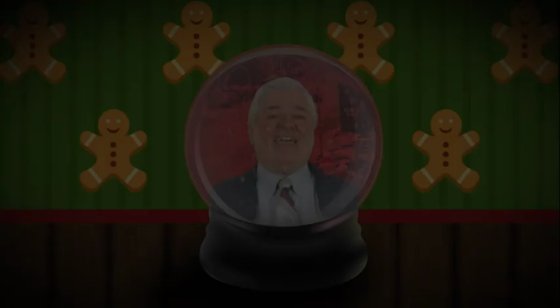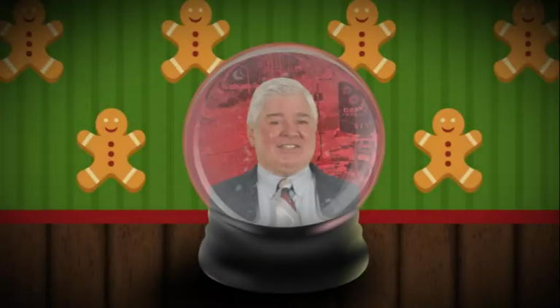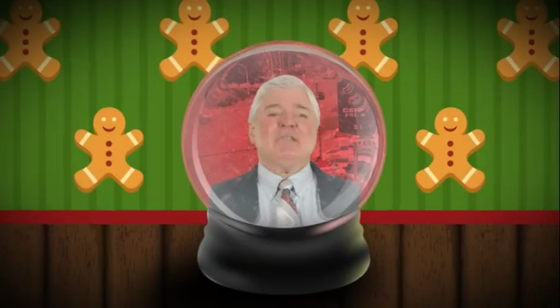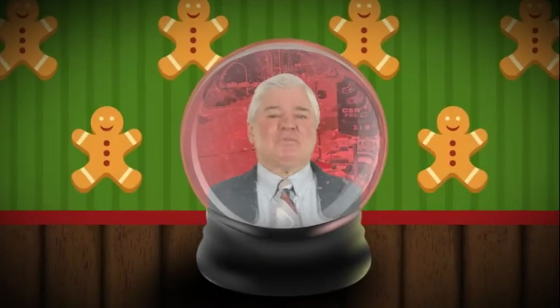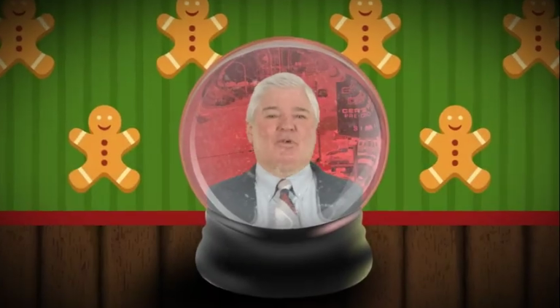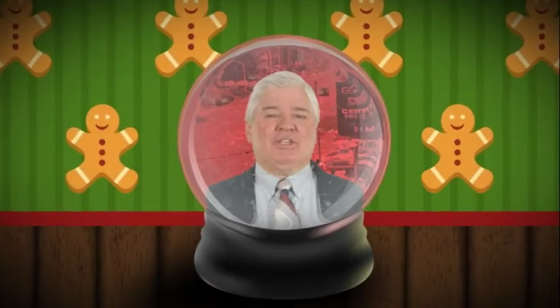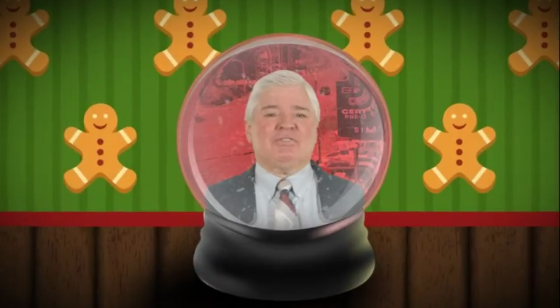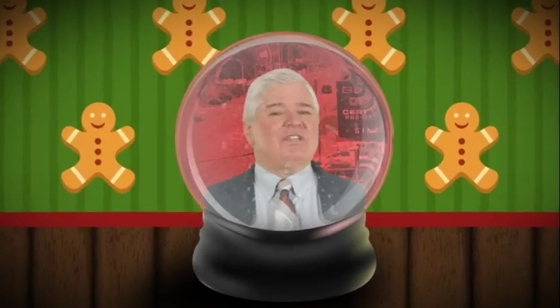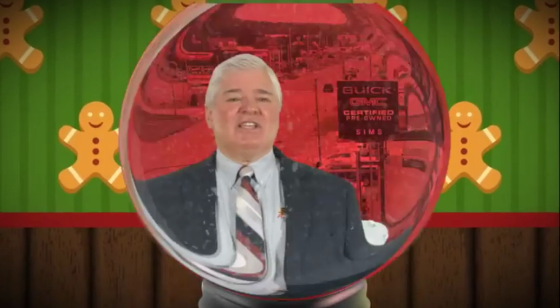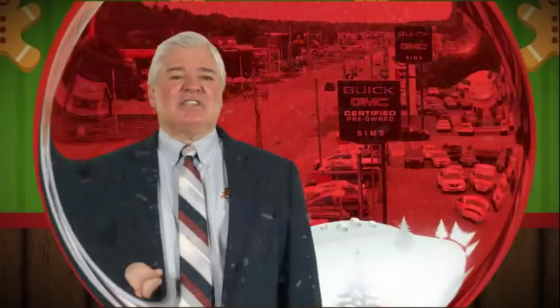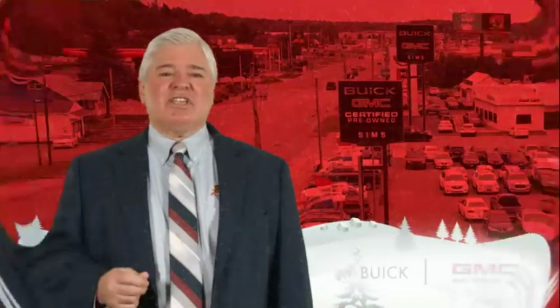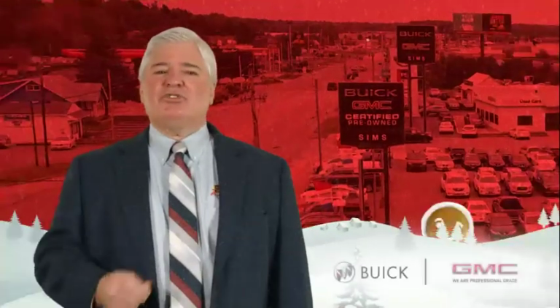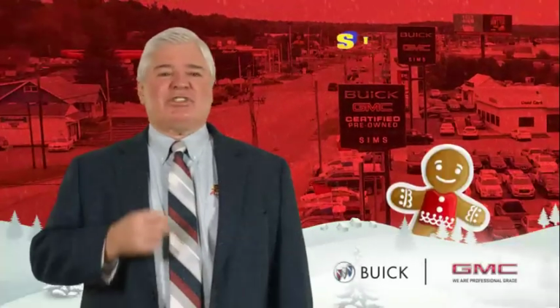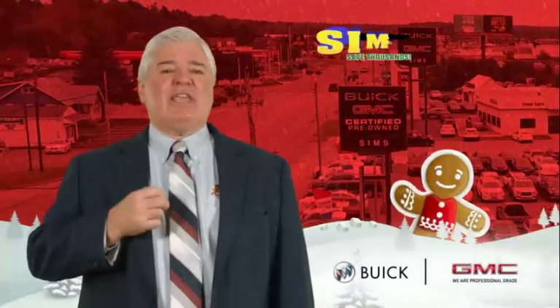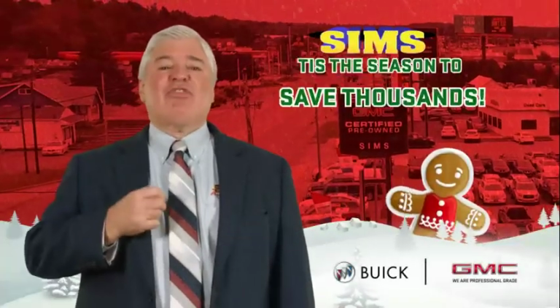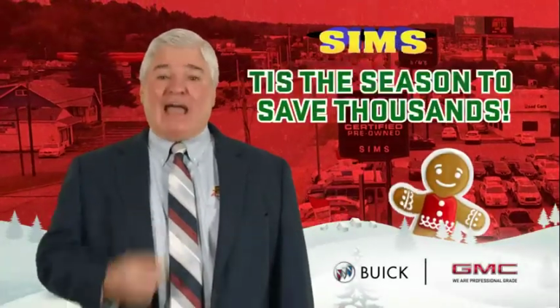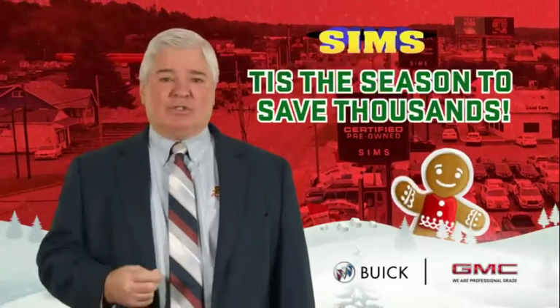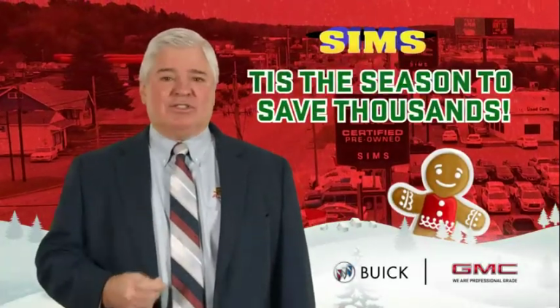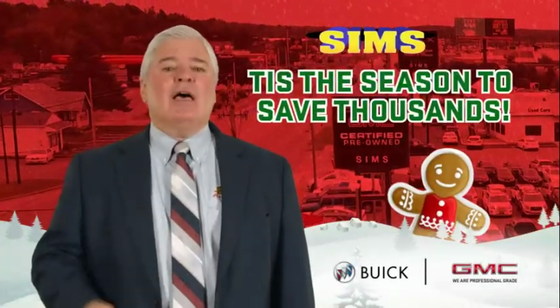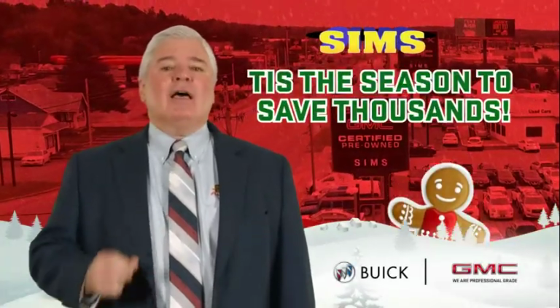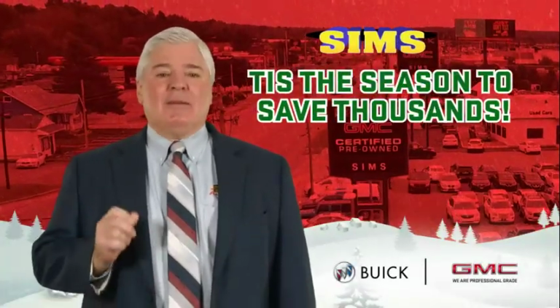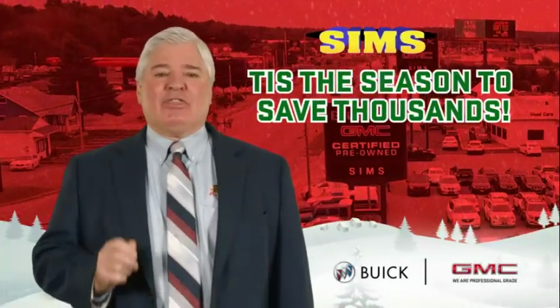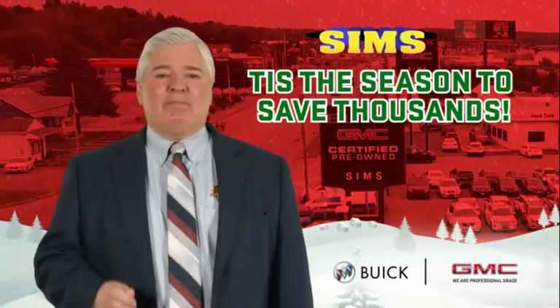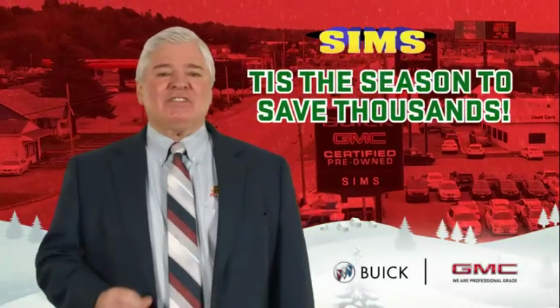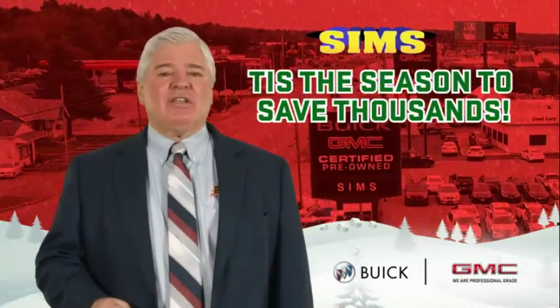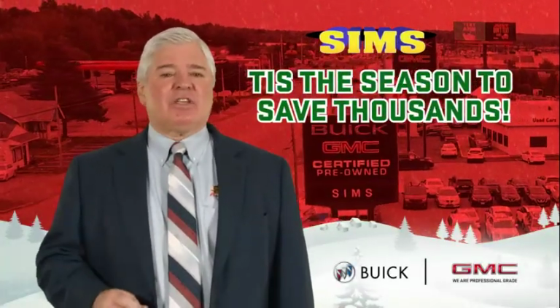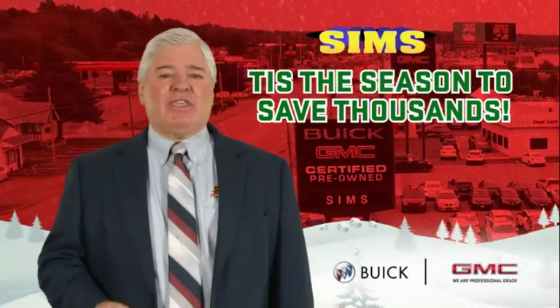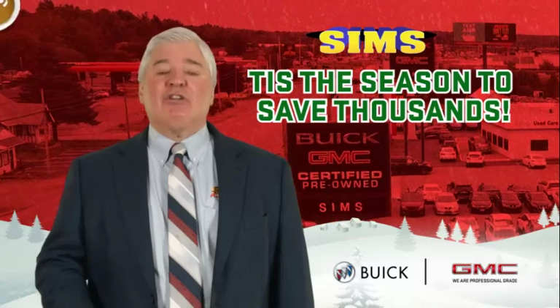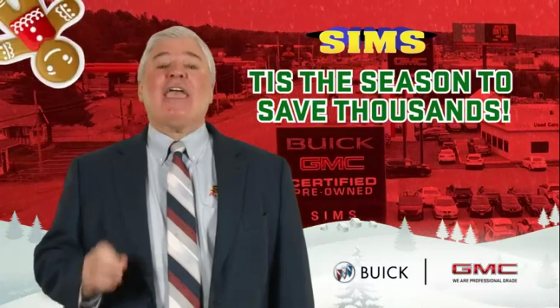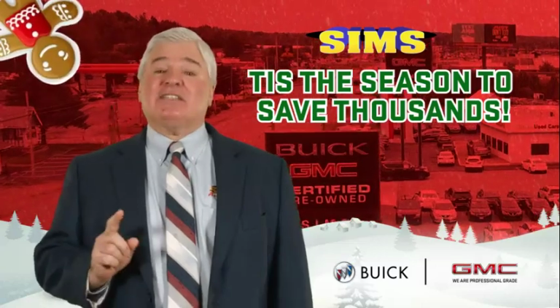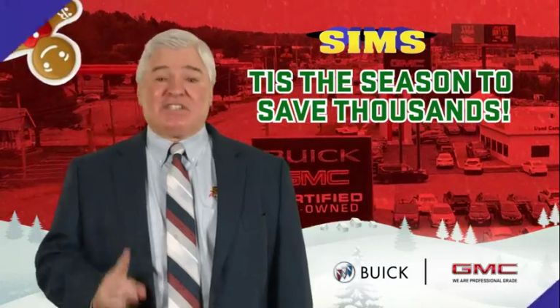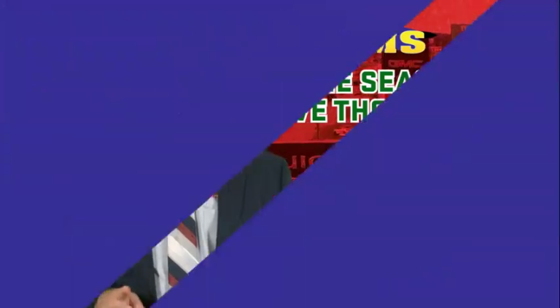At Sims Buick GMC, tis the season to save thousands. Come get the best deals of the year and save.